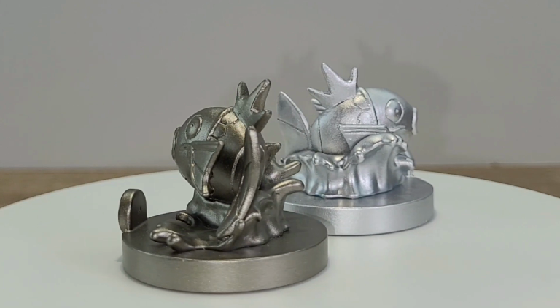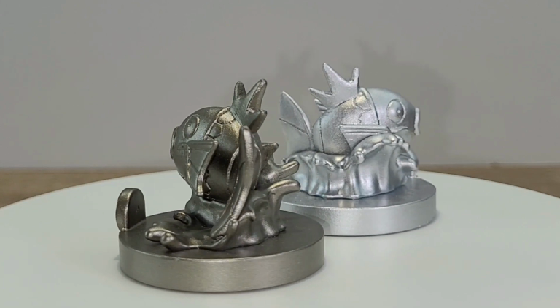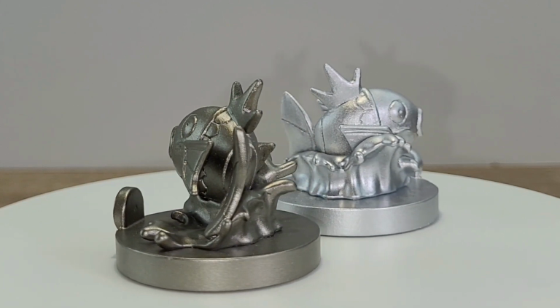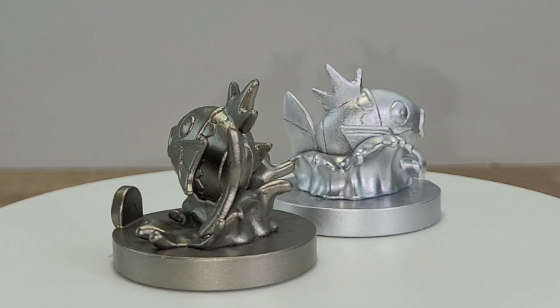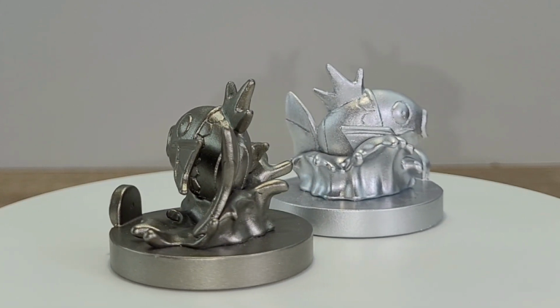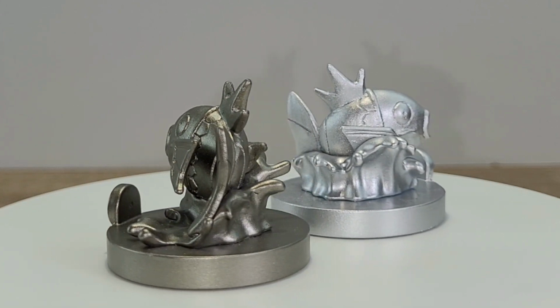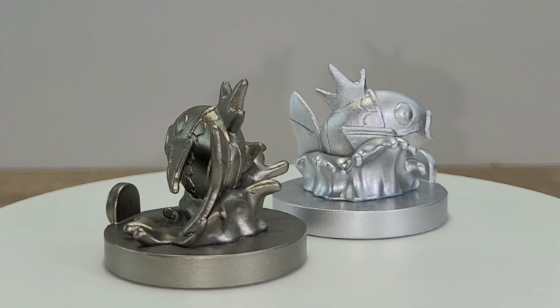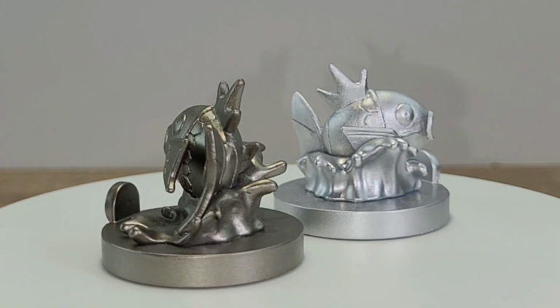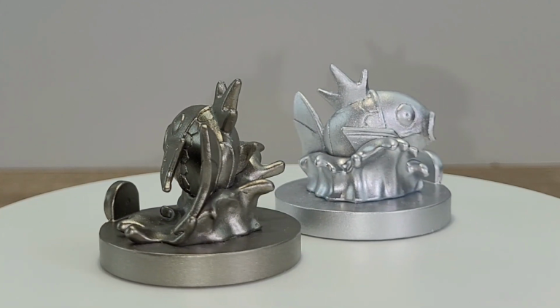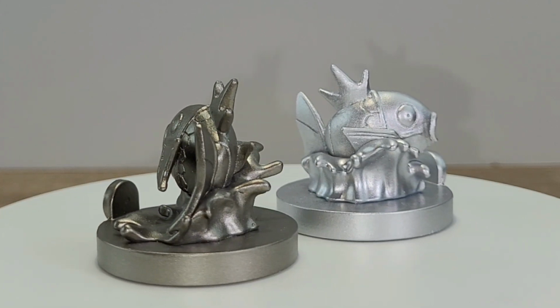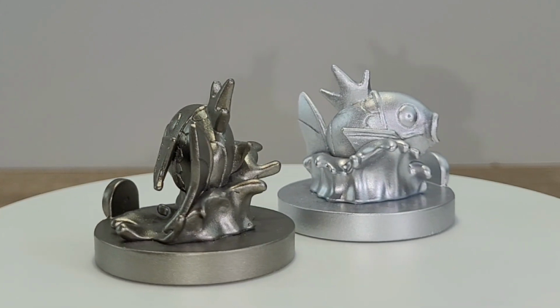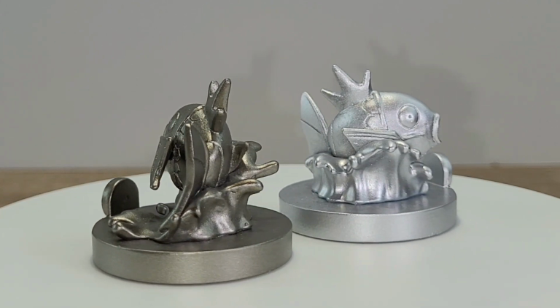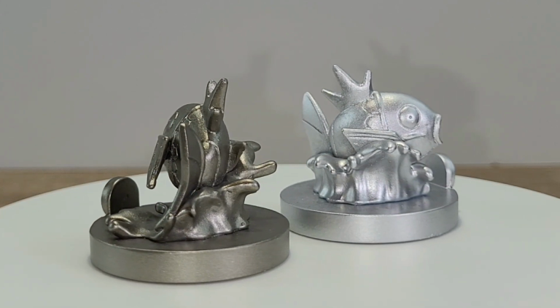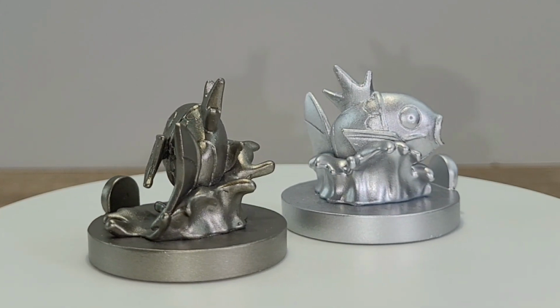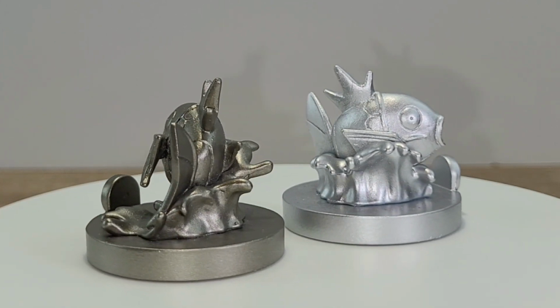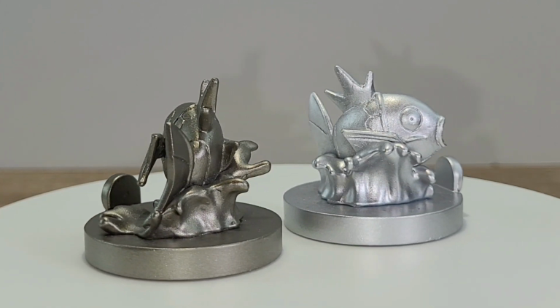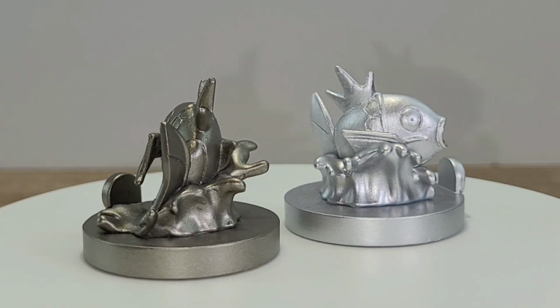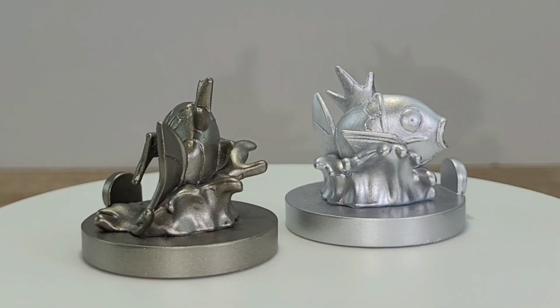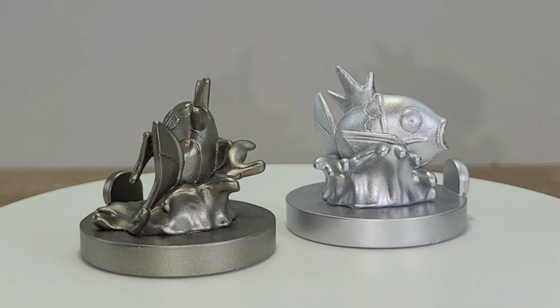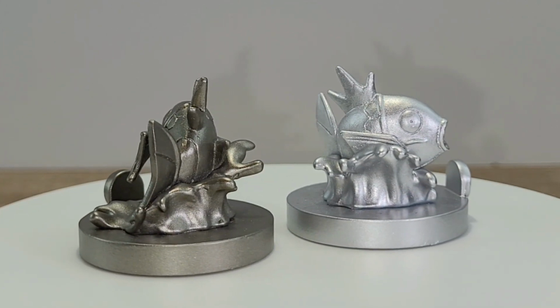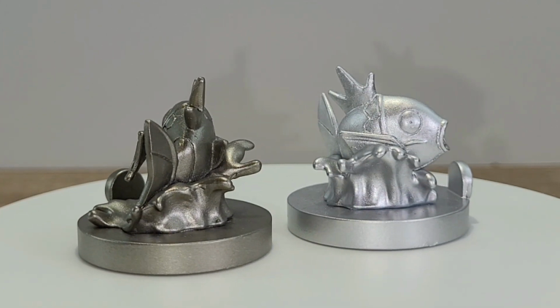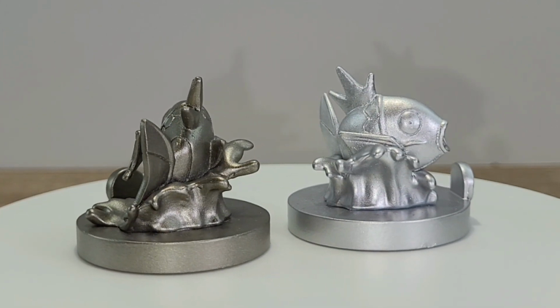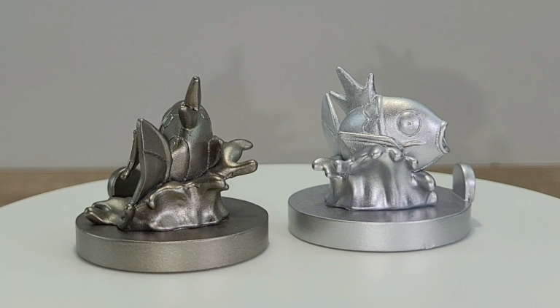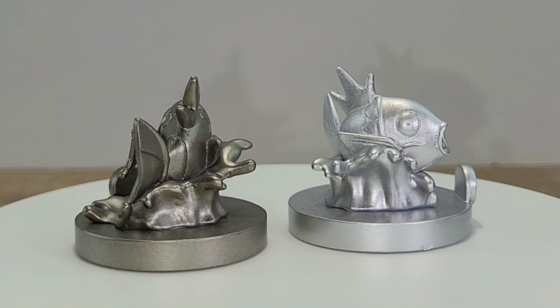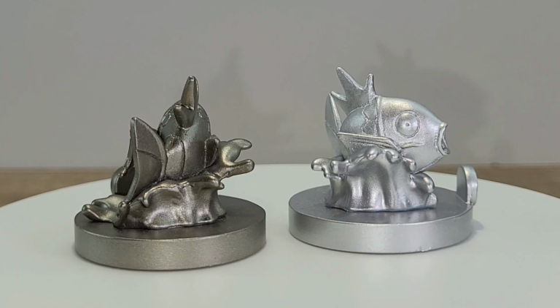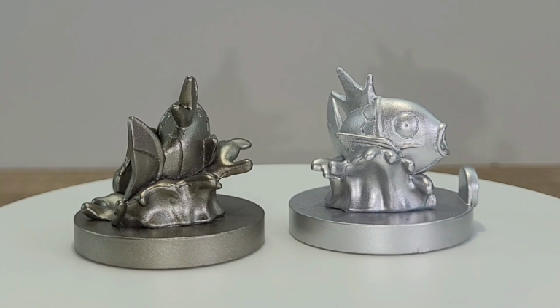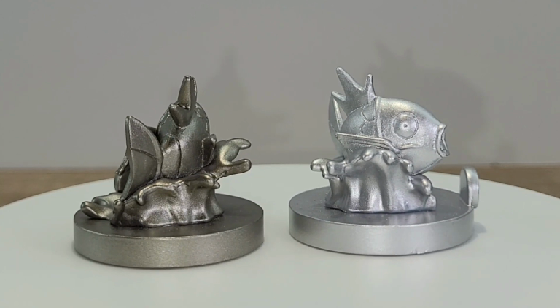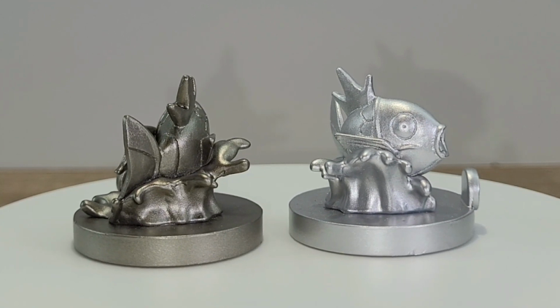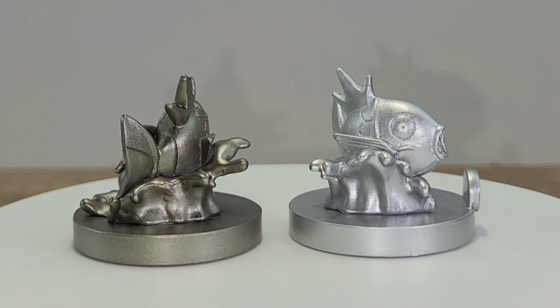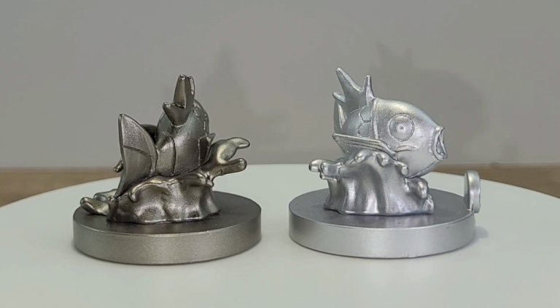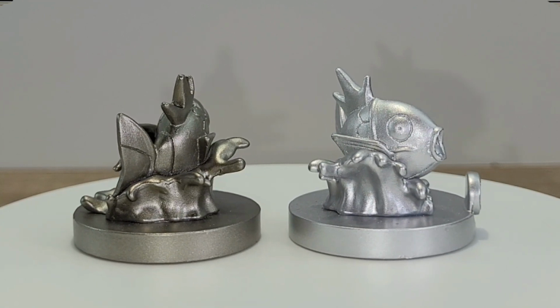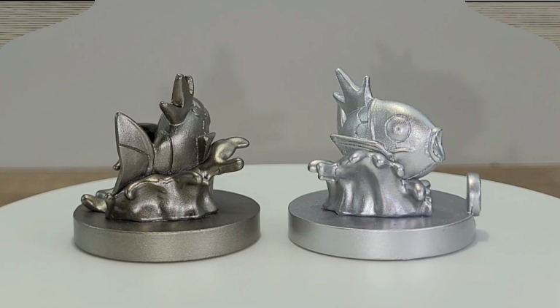Overall the Magikarp figure does have some really good details. You can really see the character design.